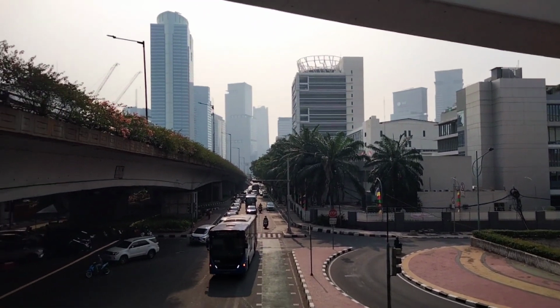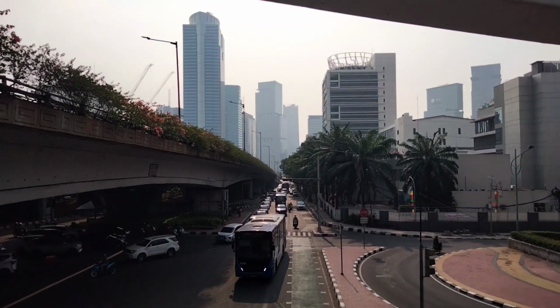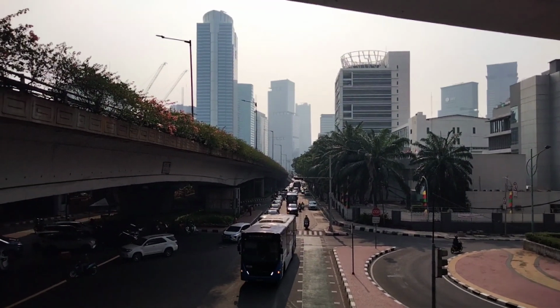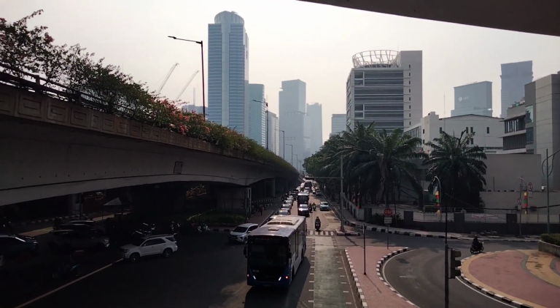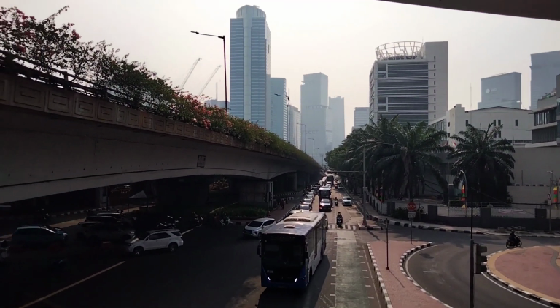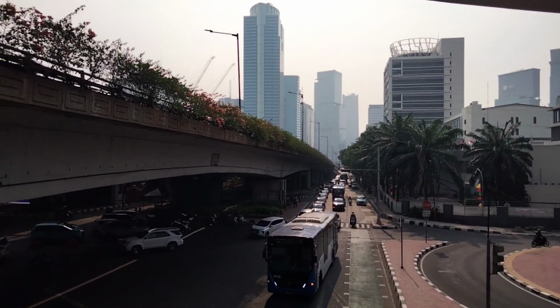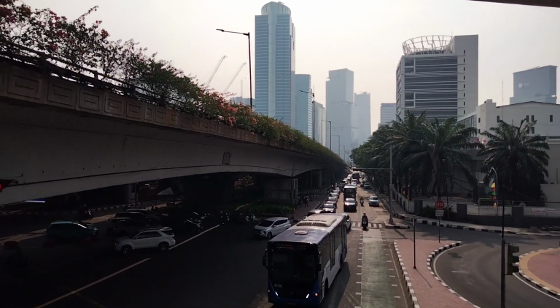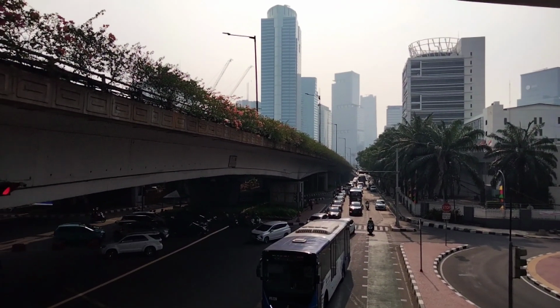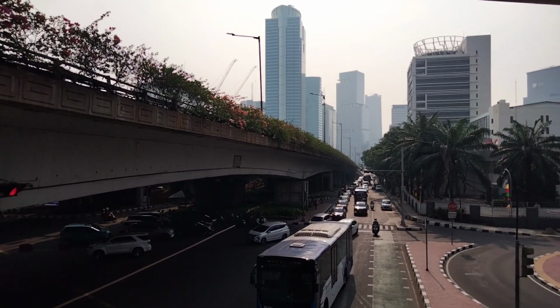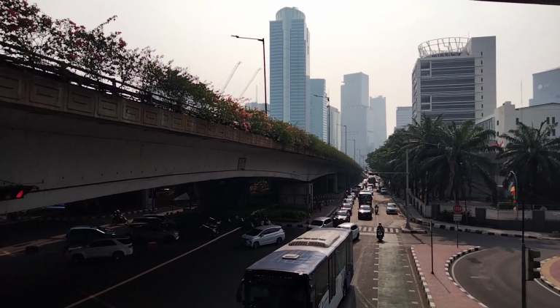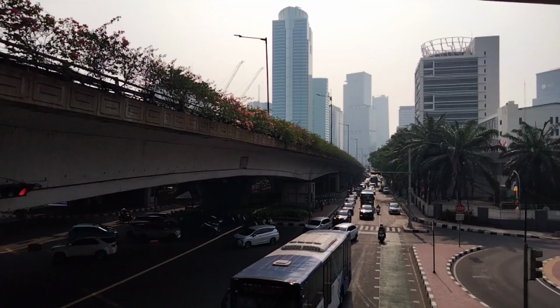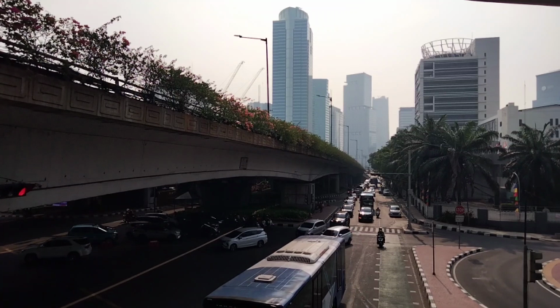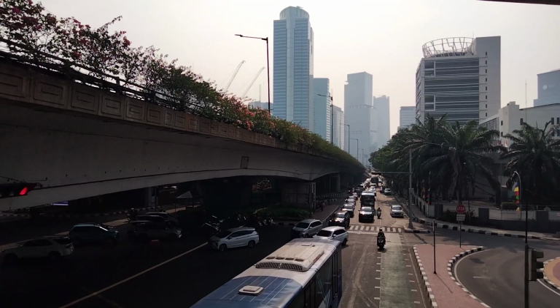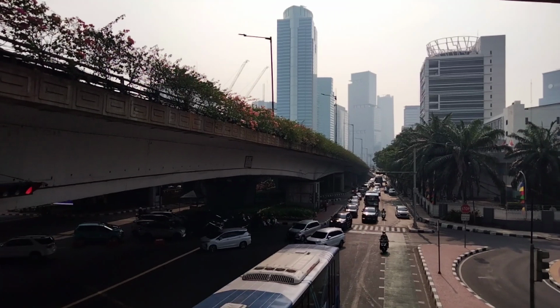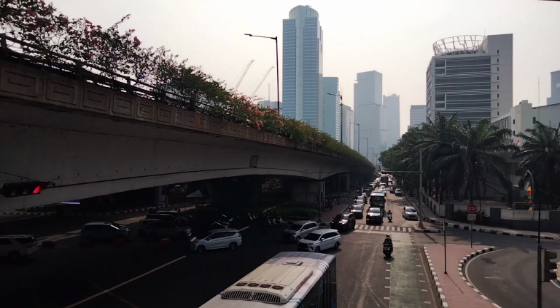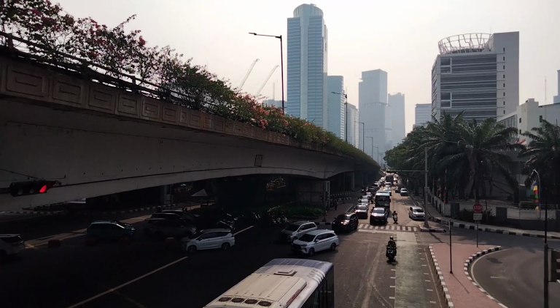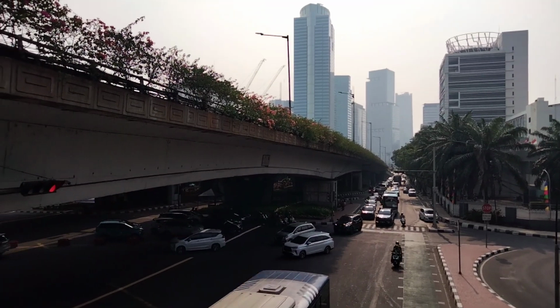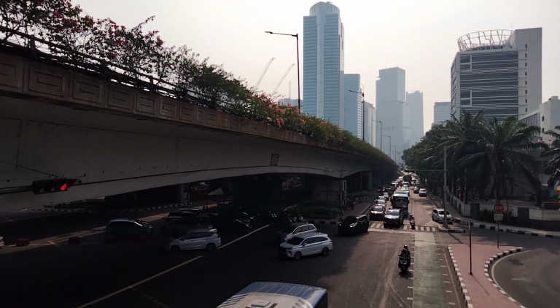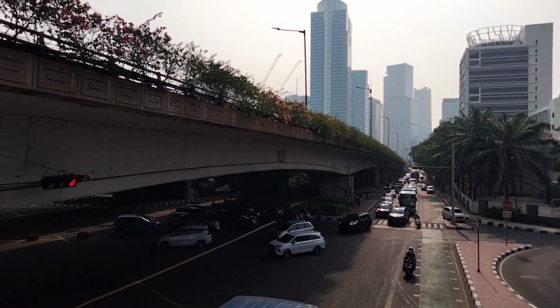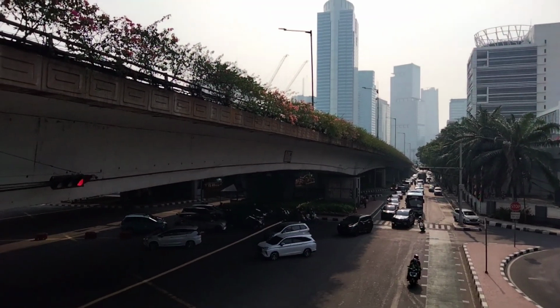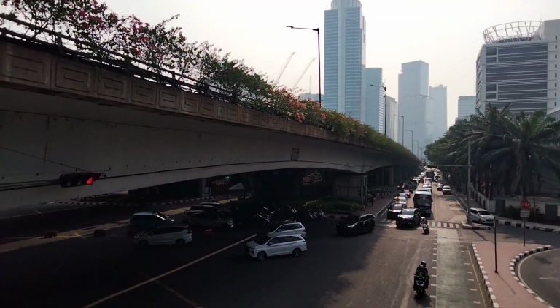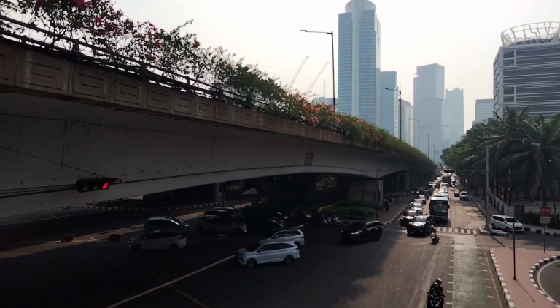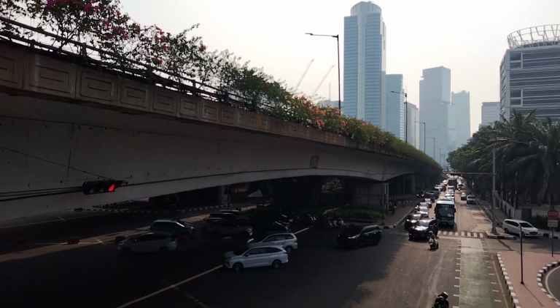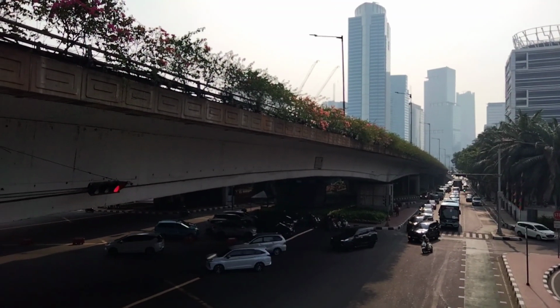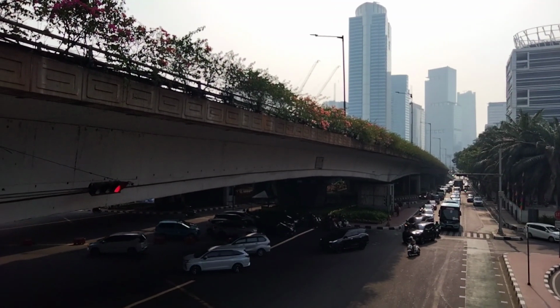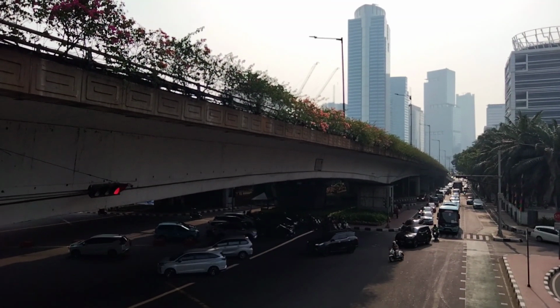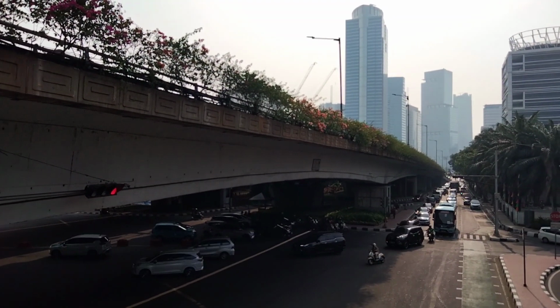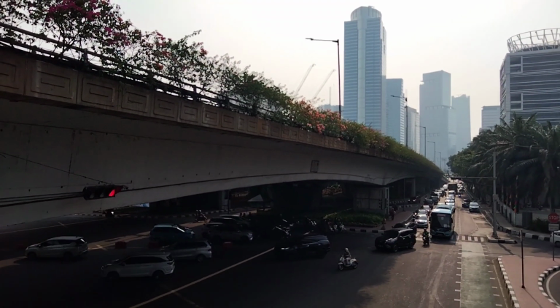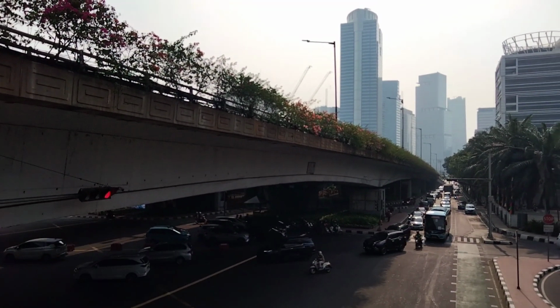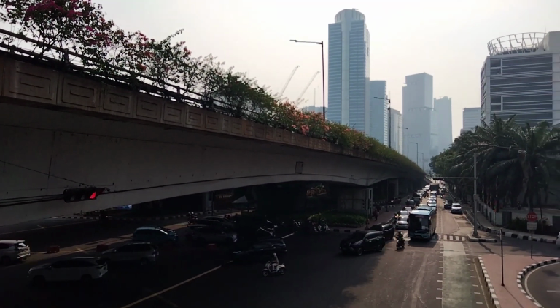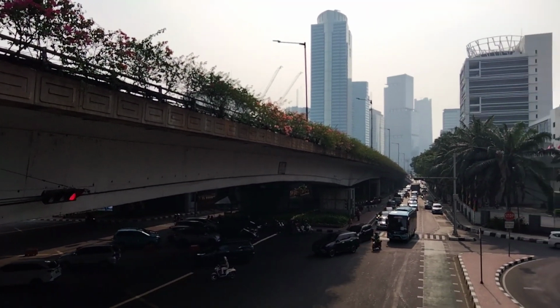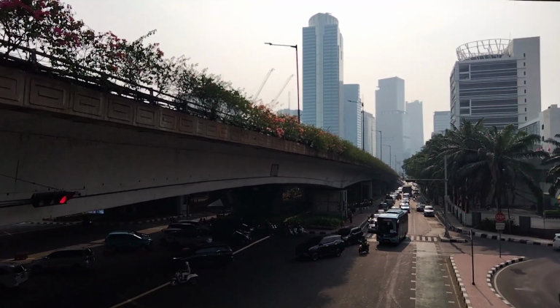So guys, this is the view of the Lengkung area. The long span is very wide. It's really nice to see the view here.